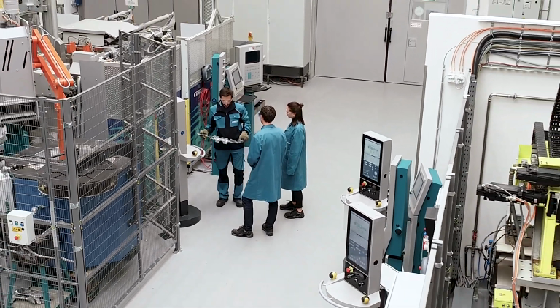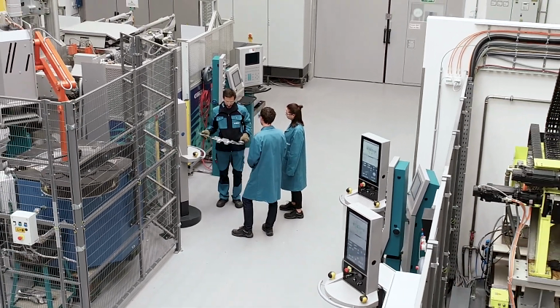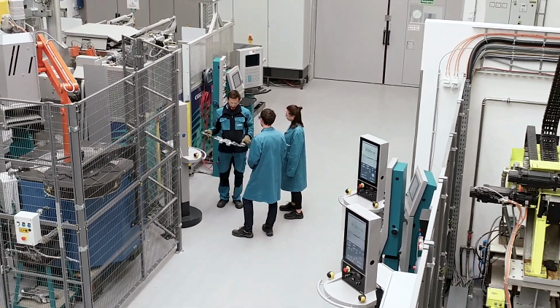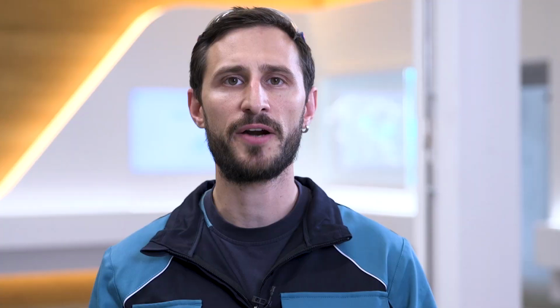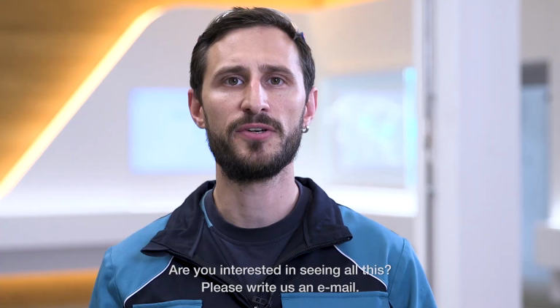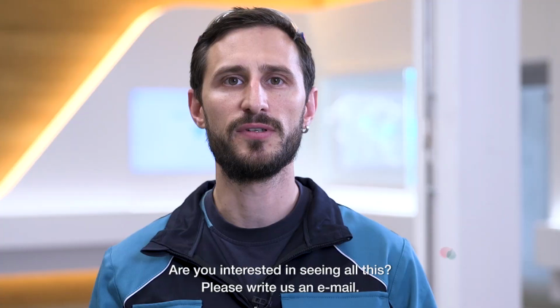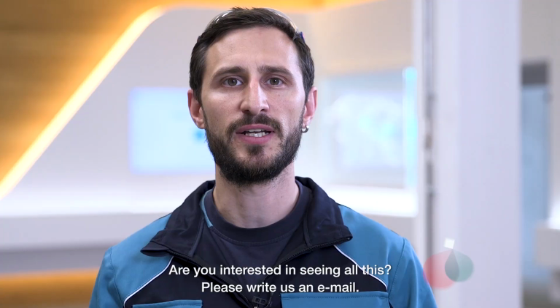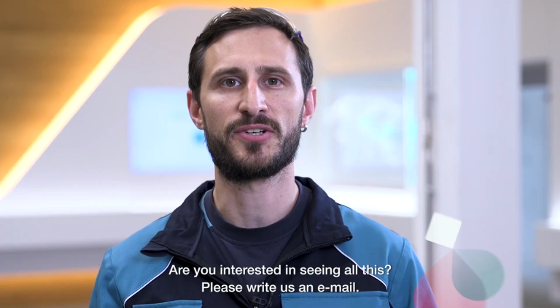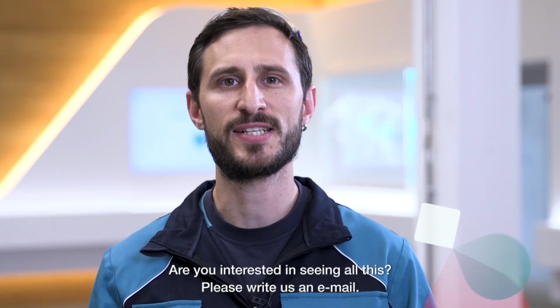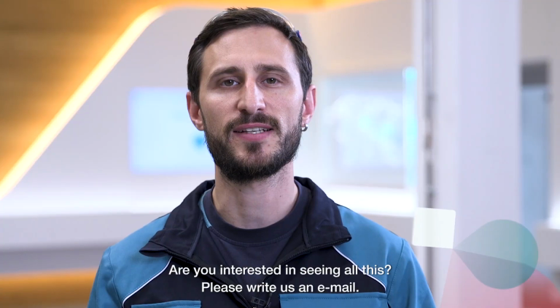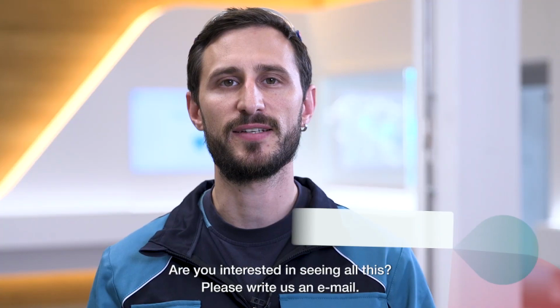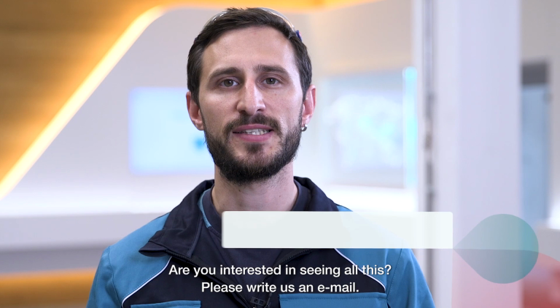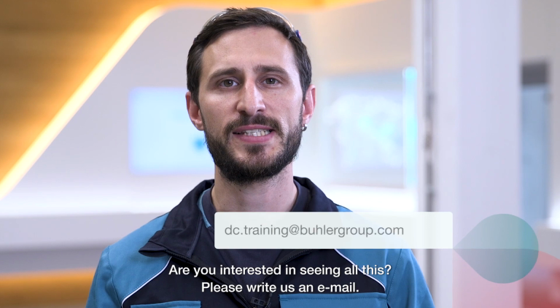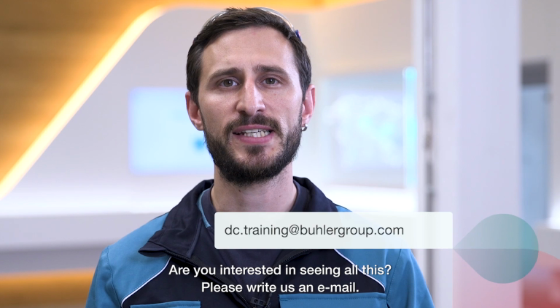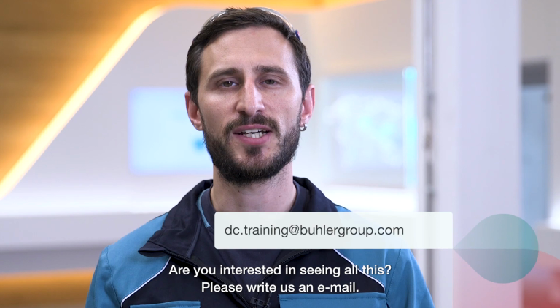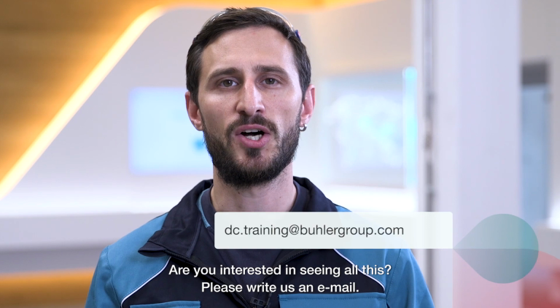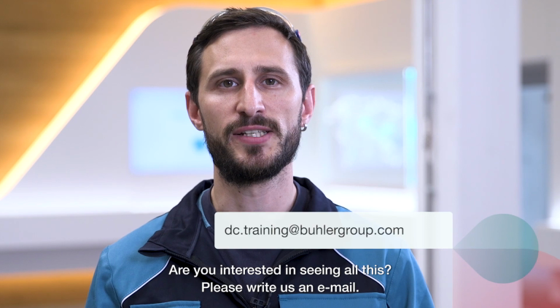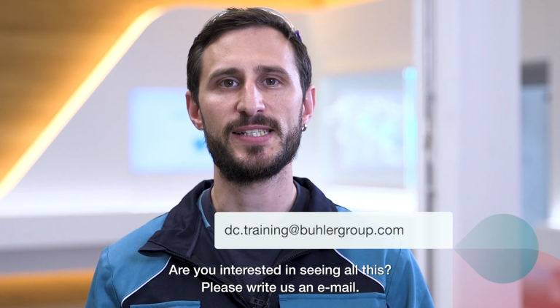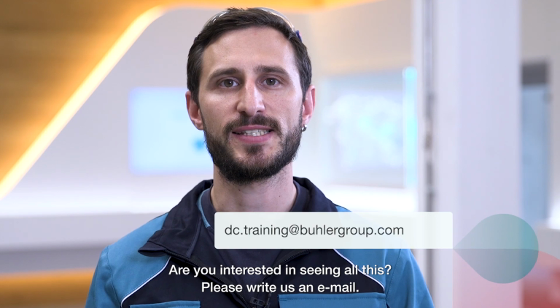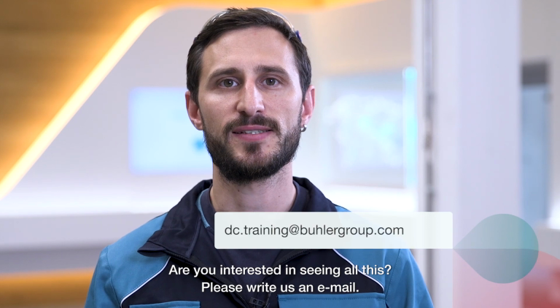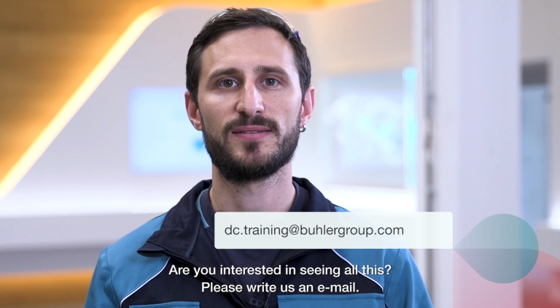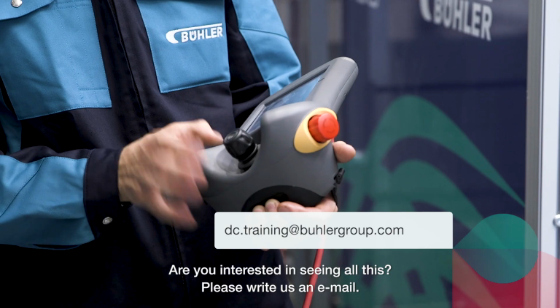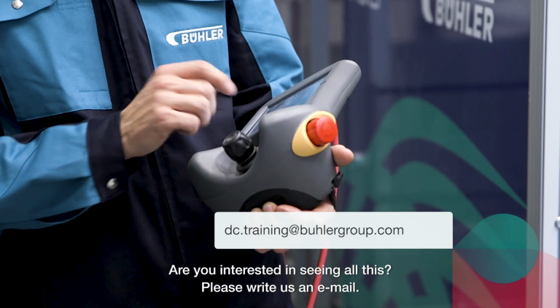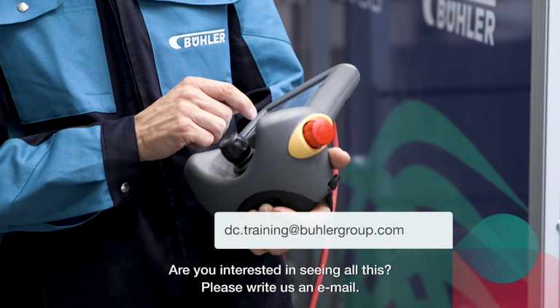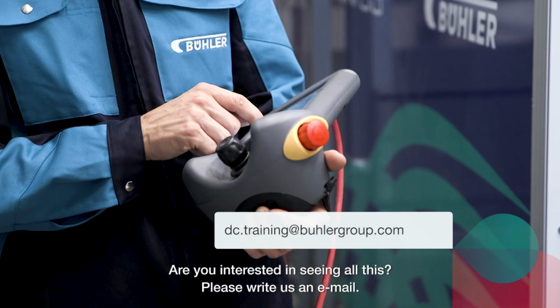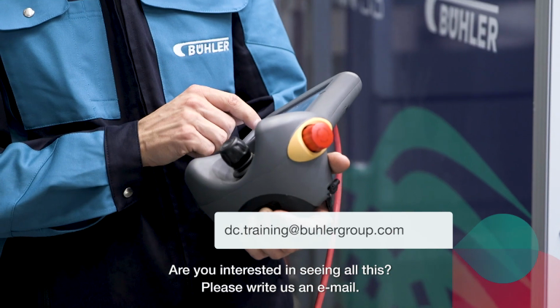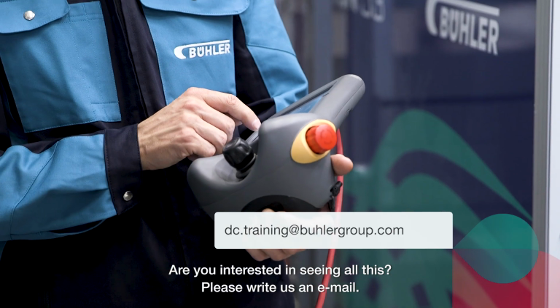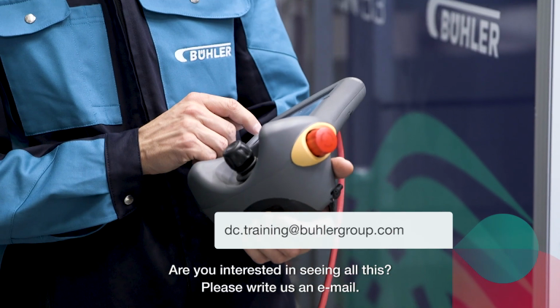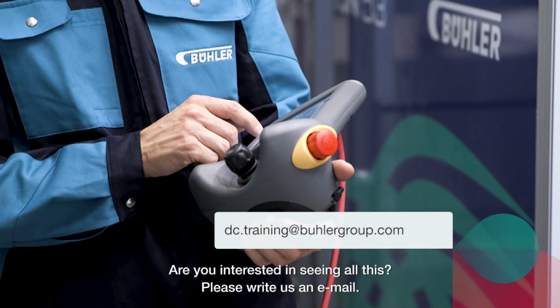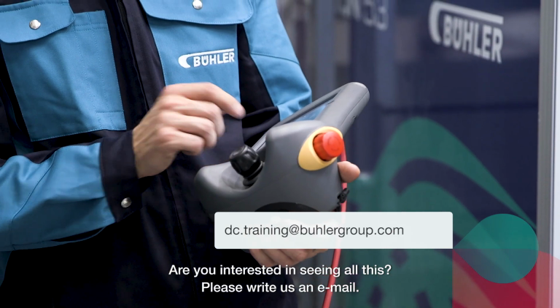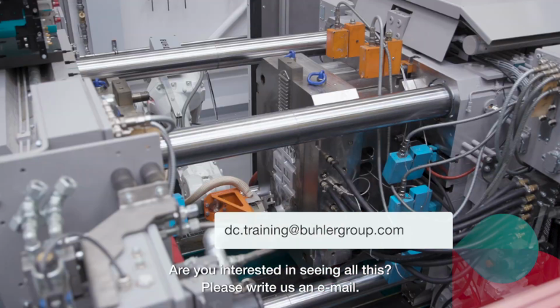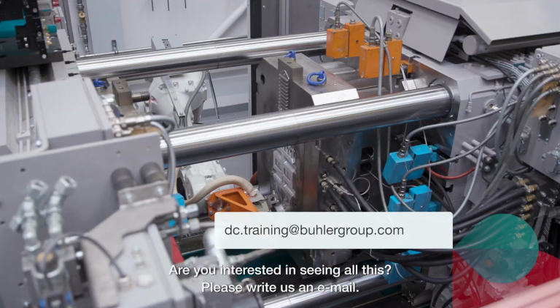Are you interested in seeing all this? Then please write us an email.